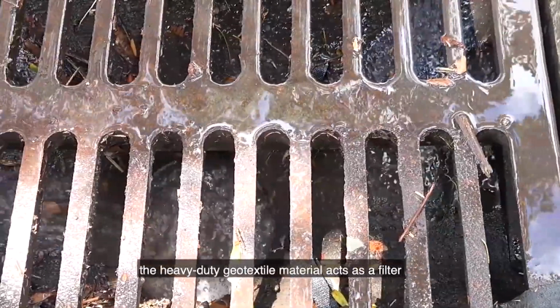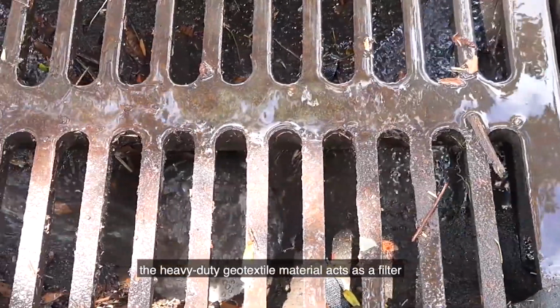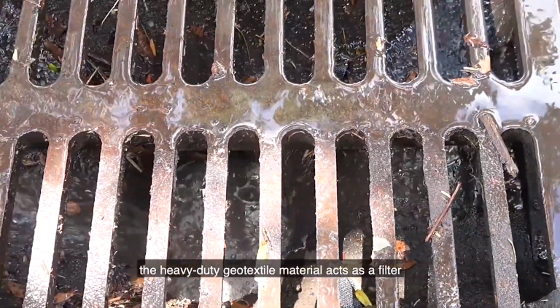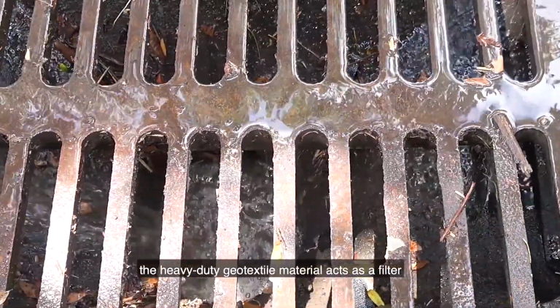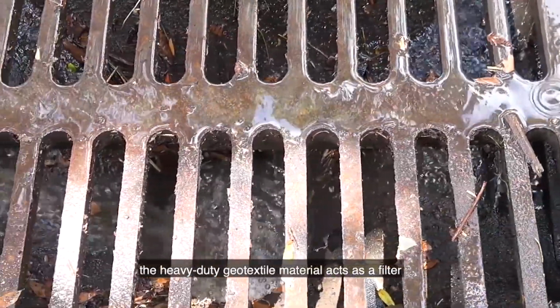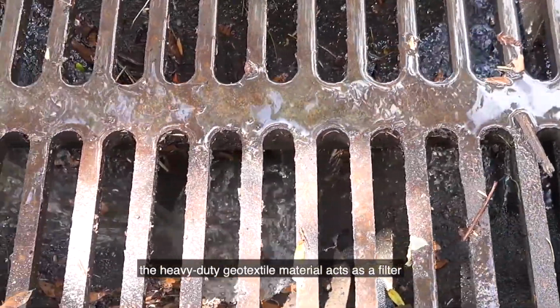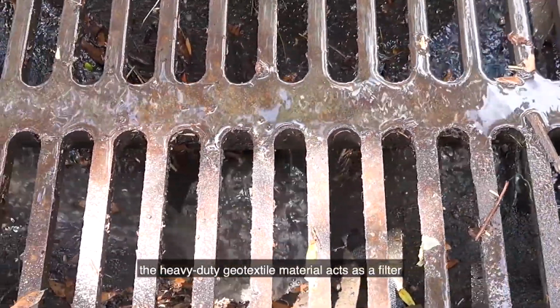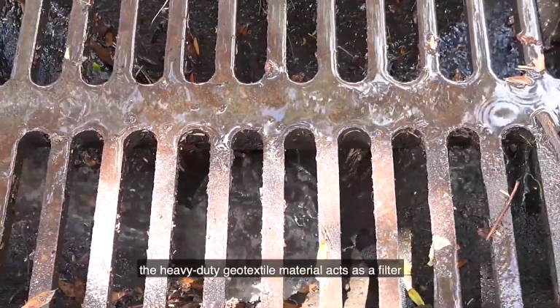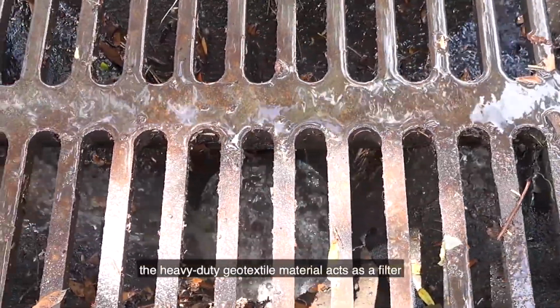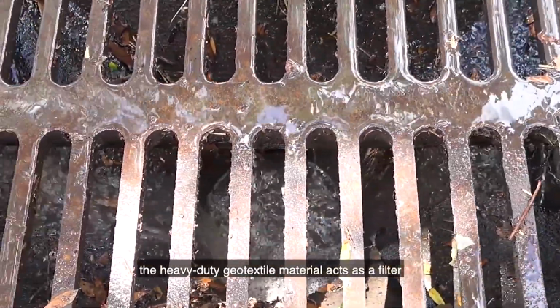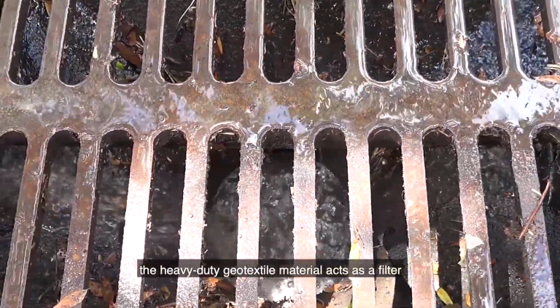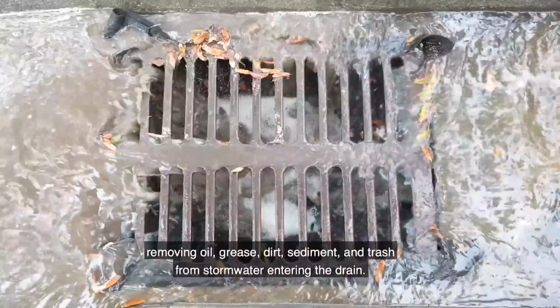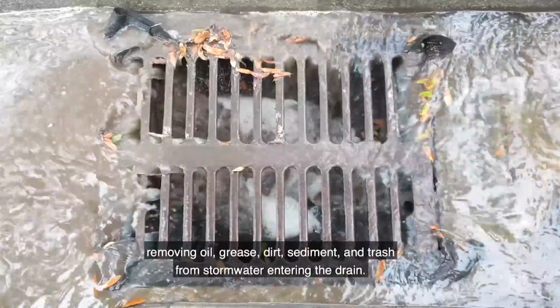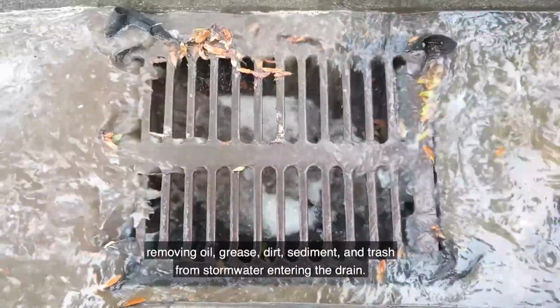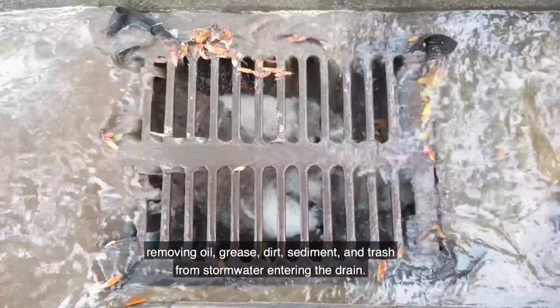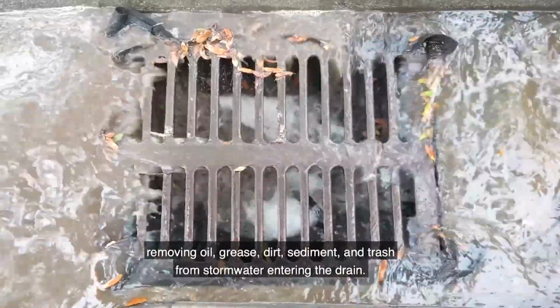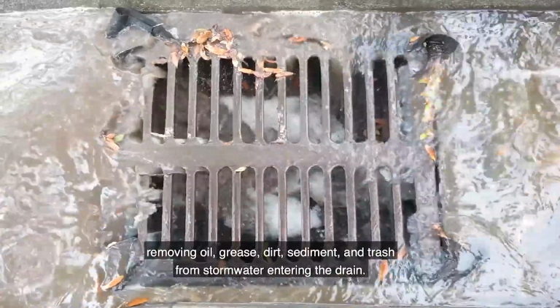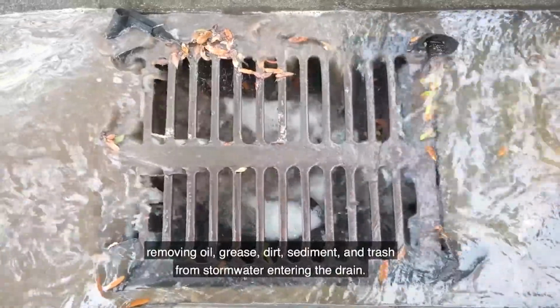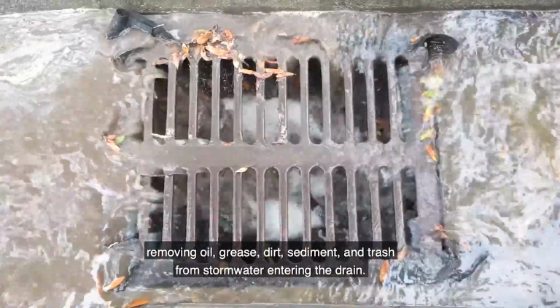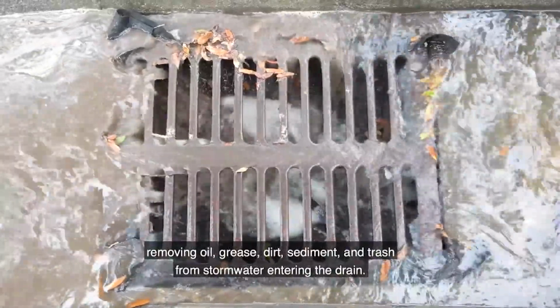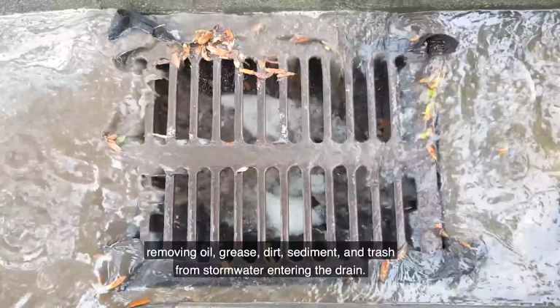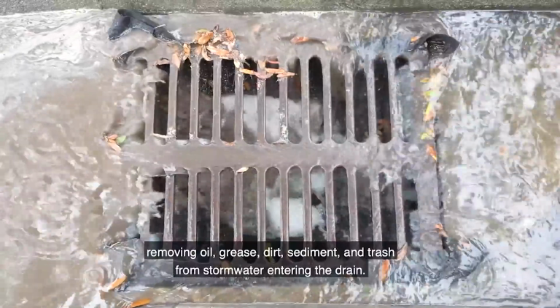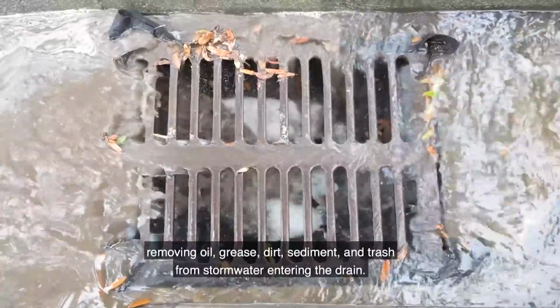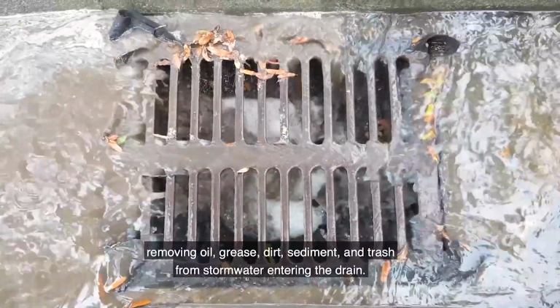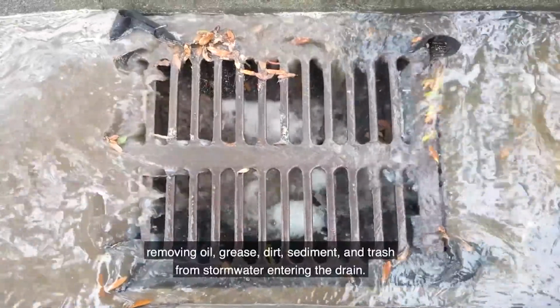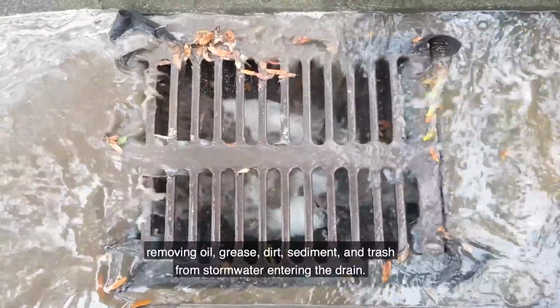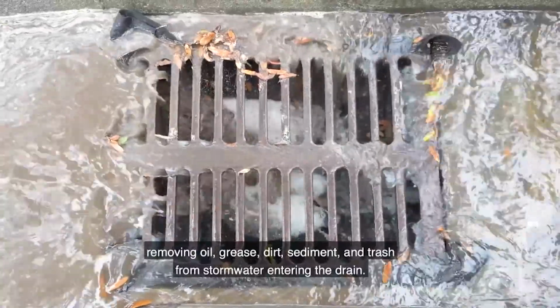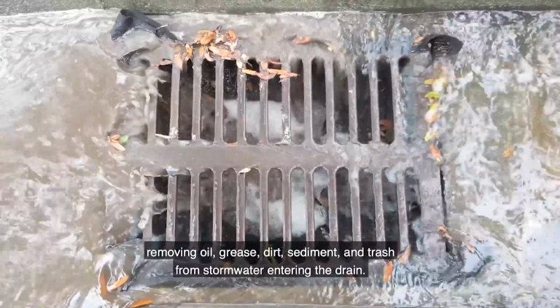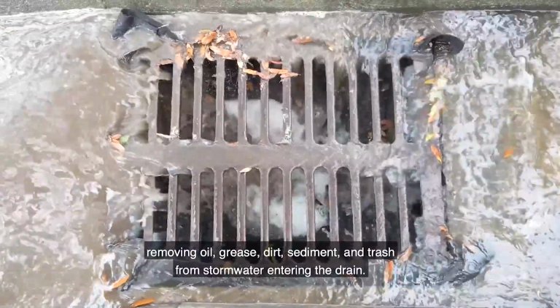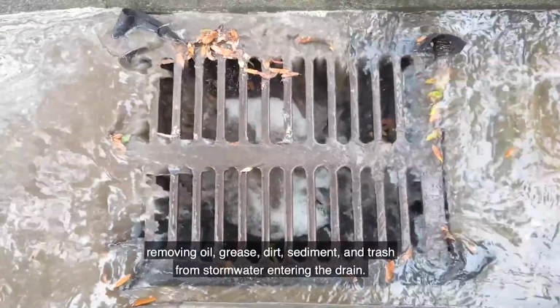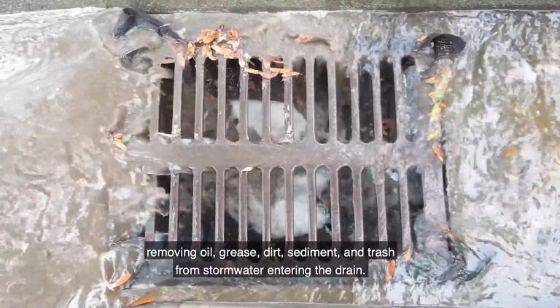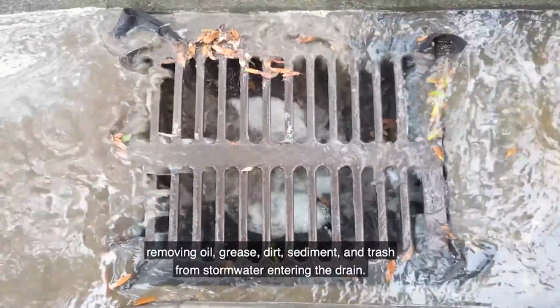Once the oil and sediment drain guard is installed, the heavy-duty geotextile material acts as a filter, removing oil, grease, dirt, sediment, and trash from stormwater entering the drain.